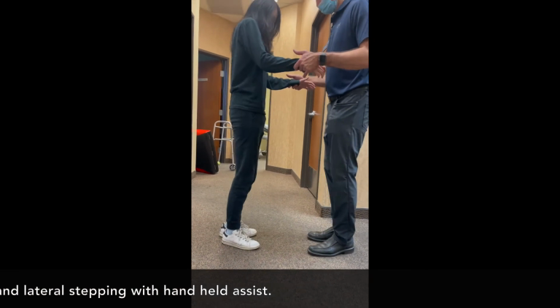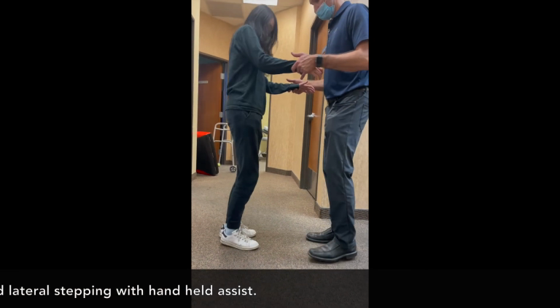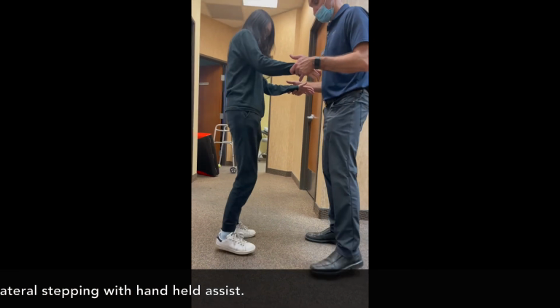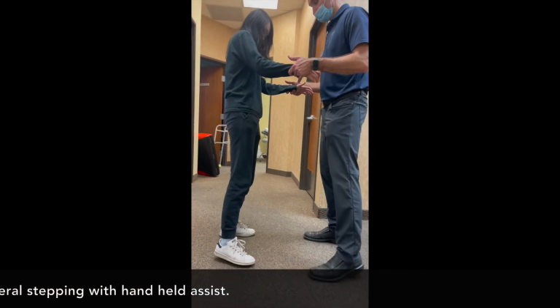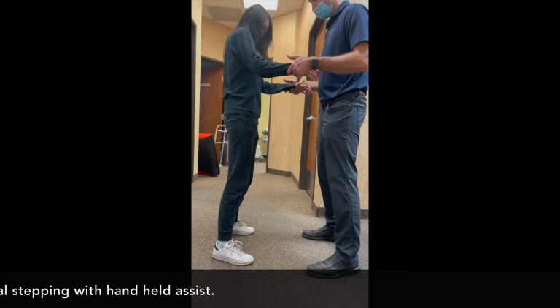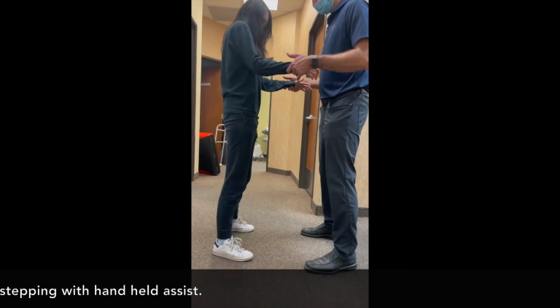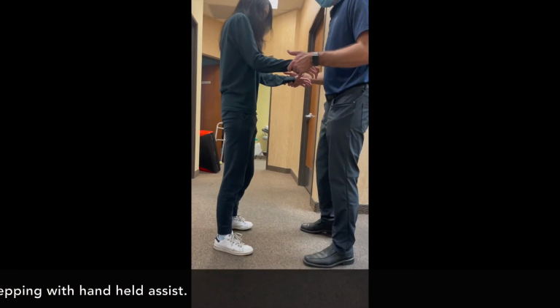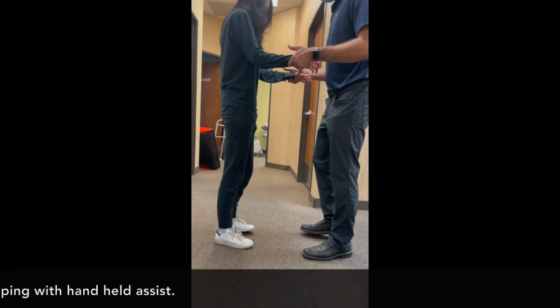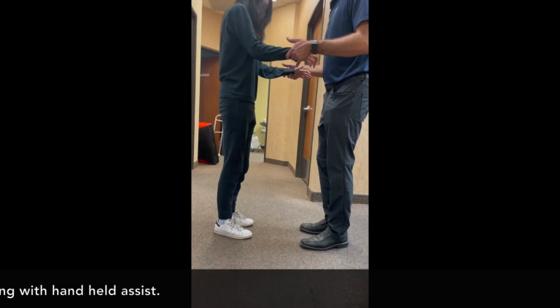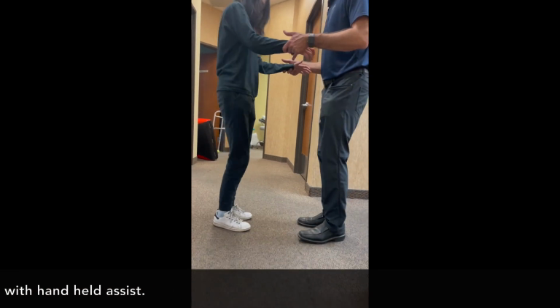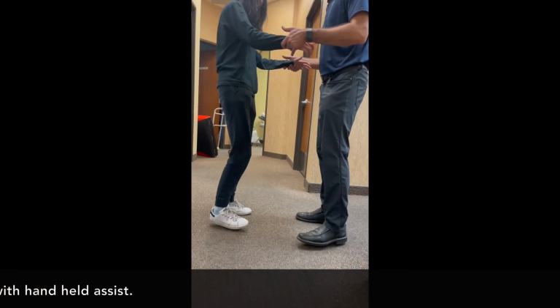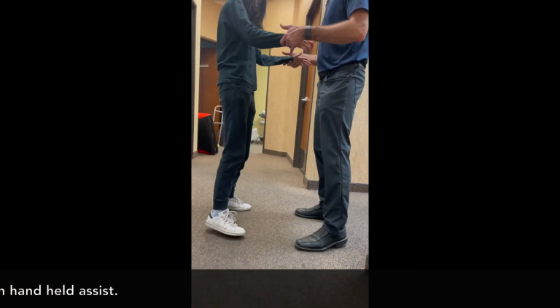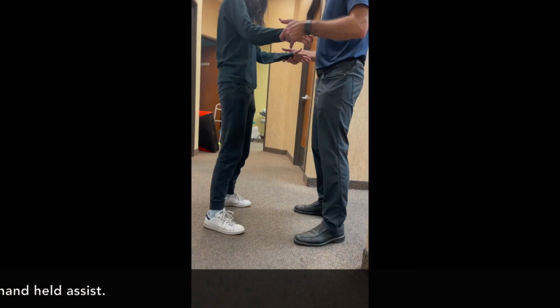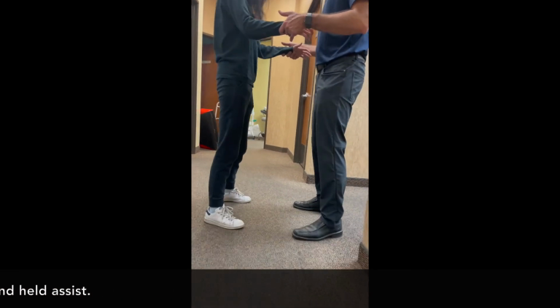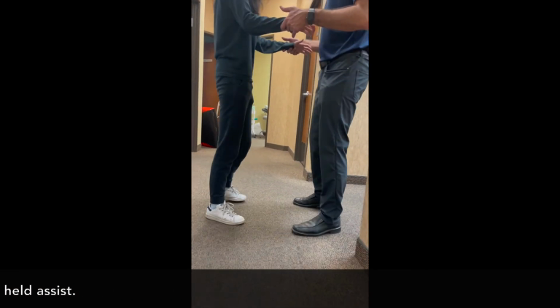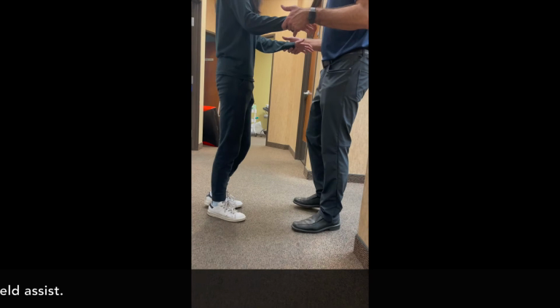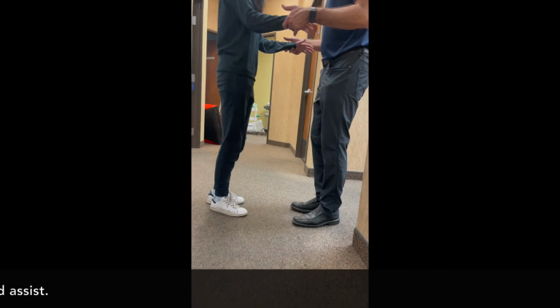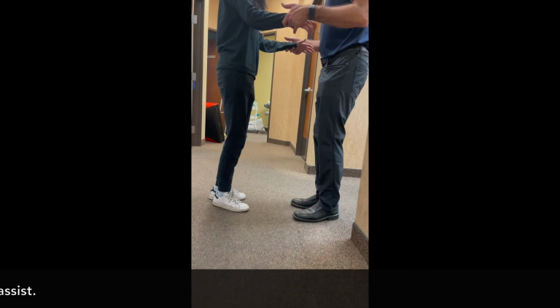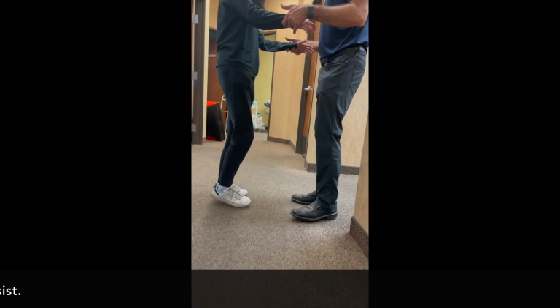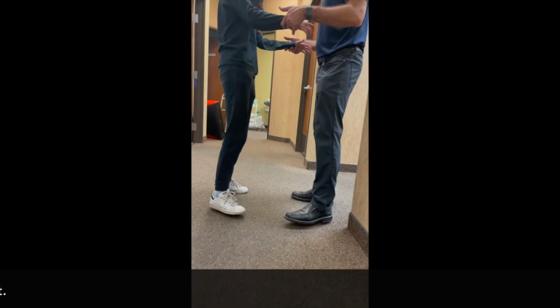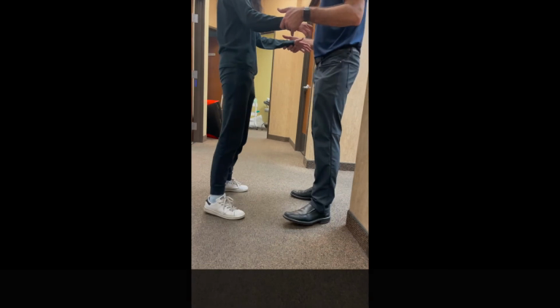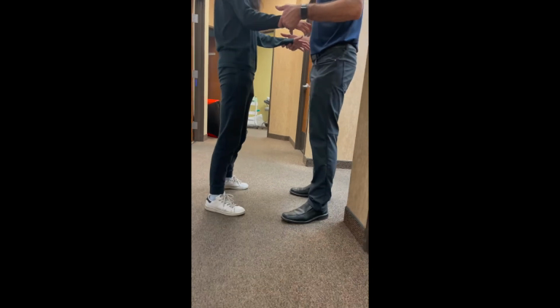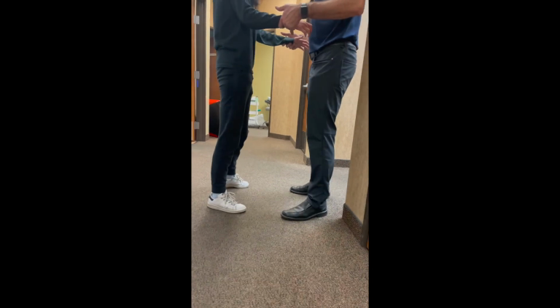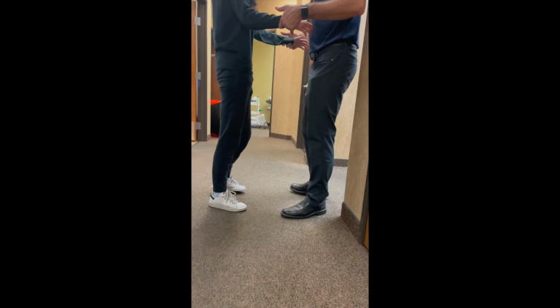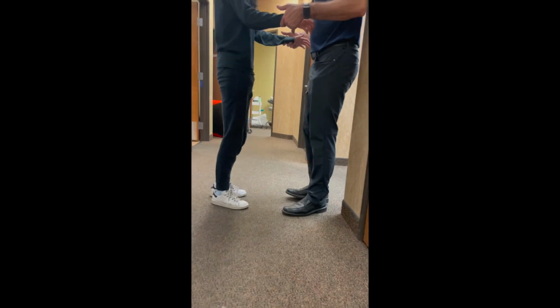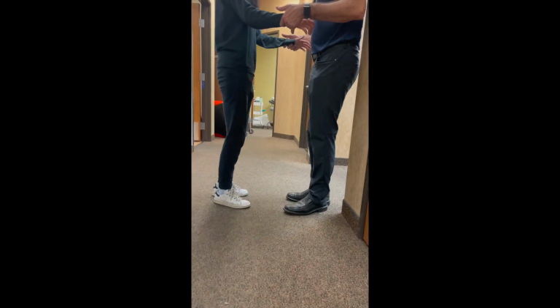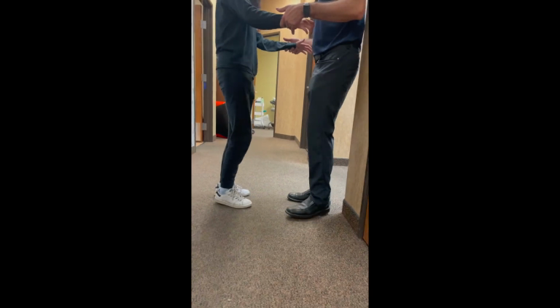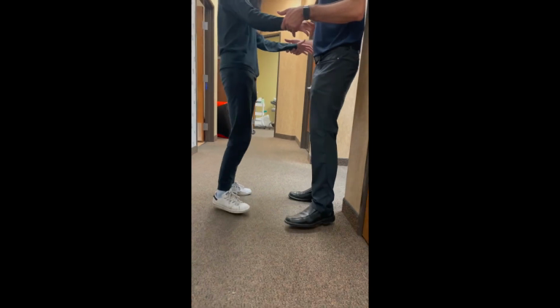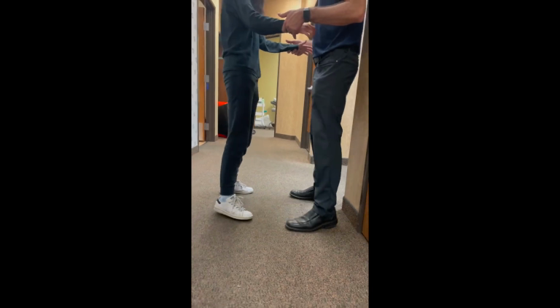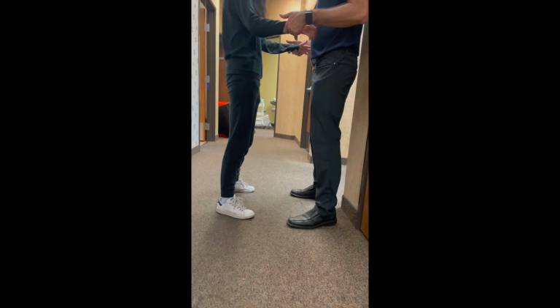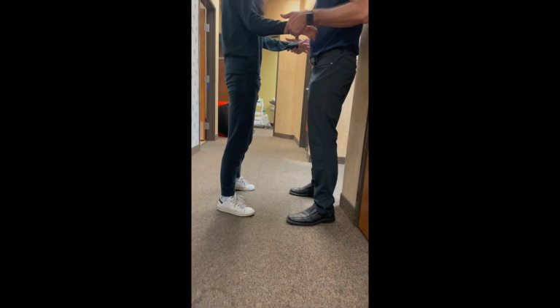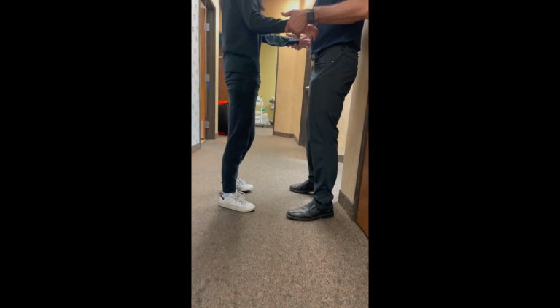Lastly in this situation, lateral stepping to work on those lateral hip muscles.